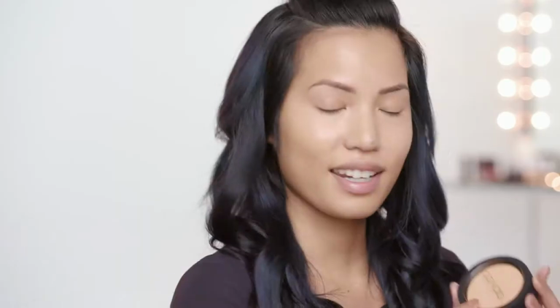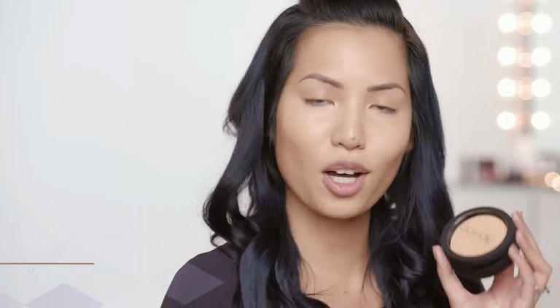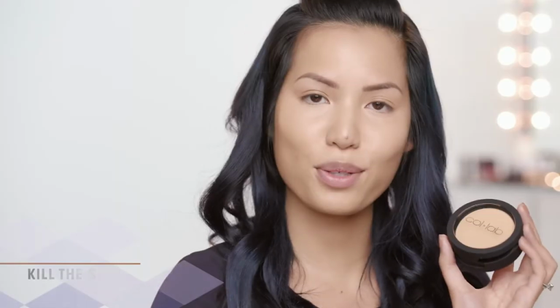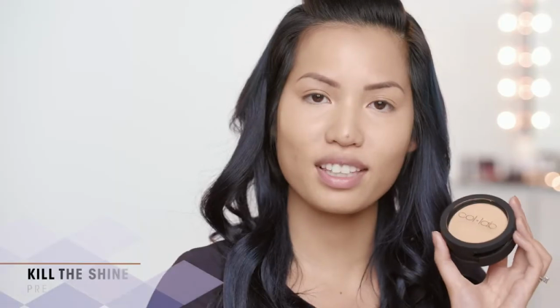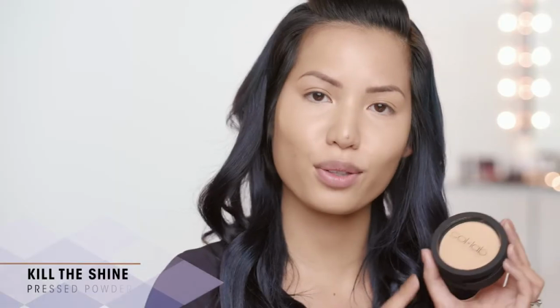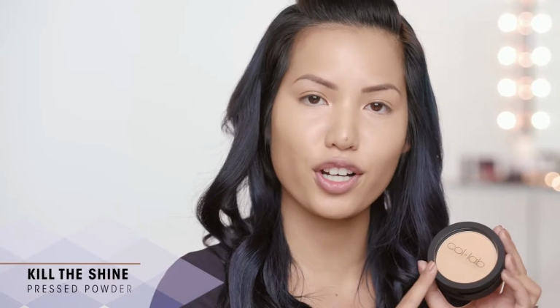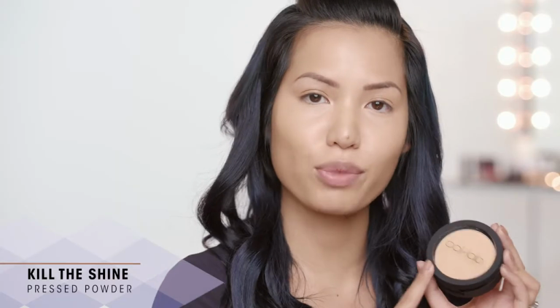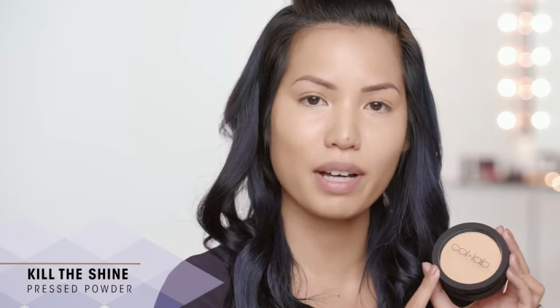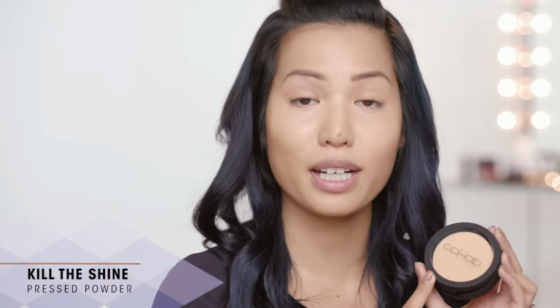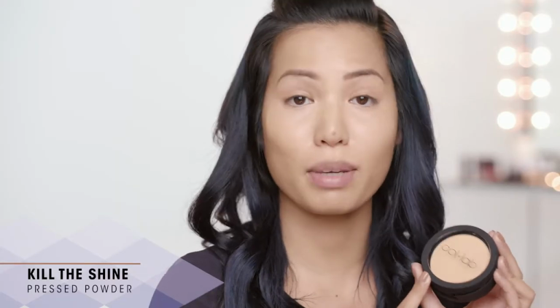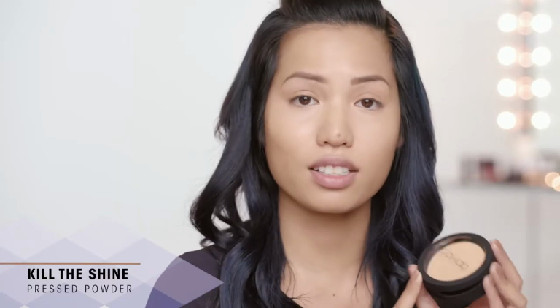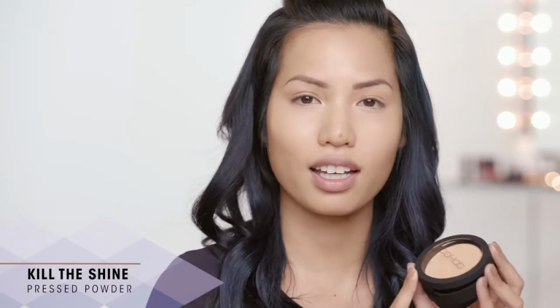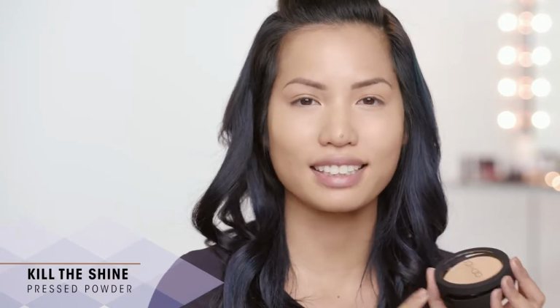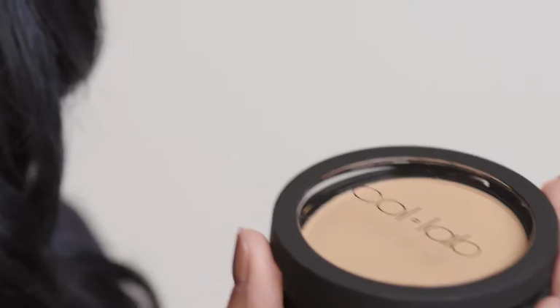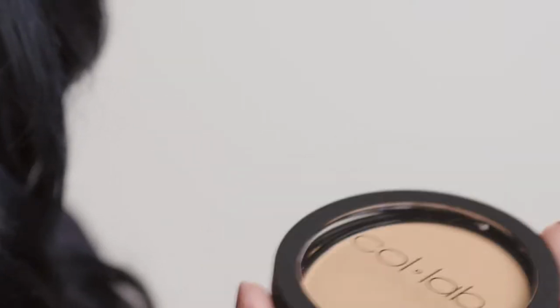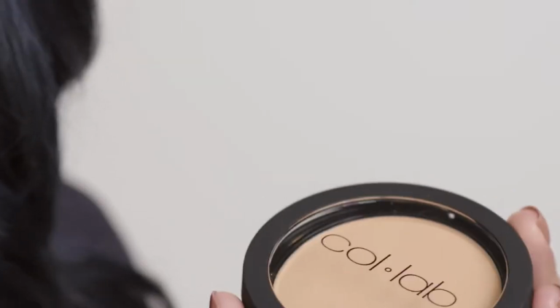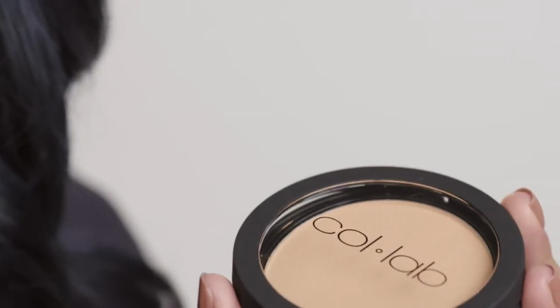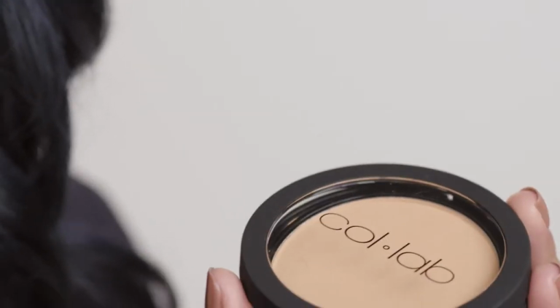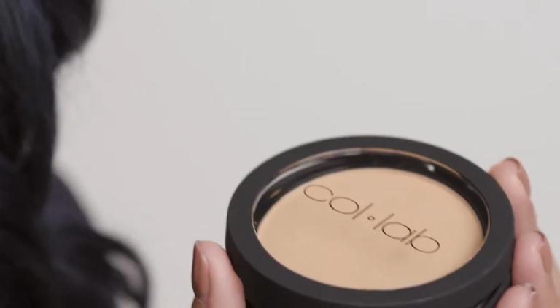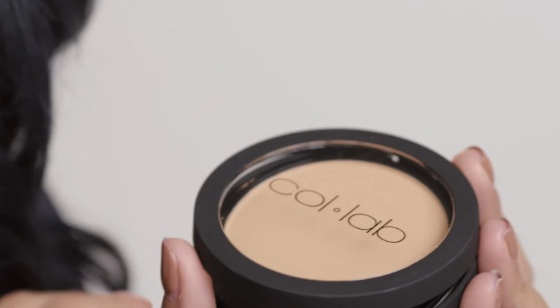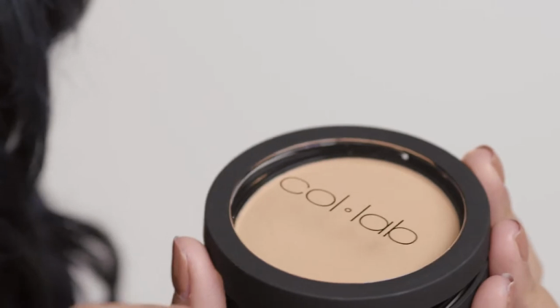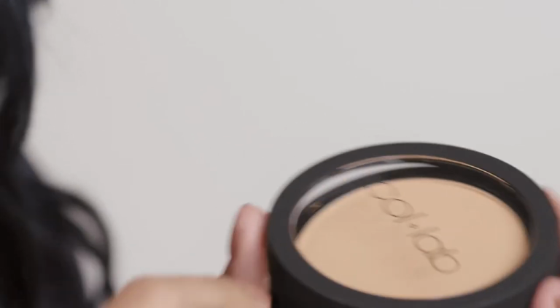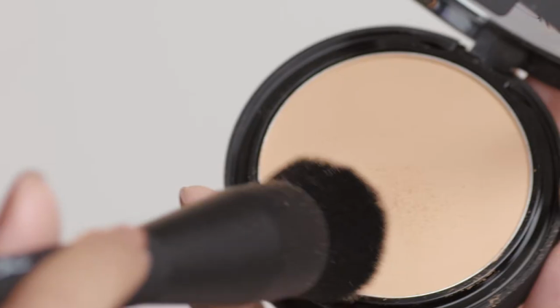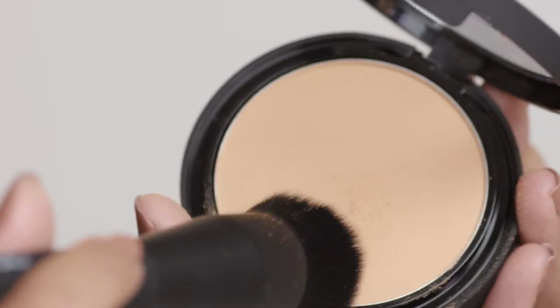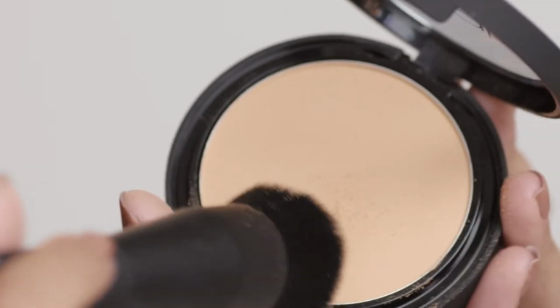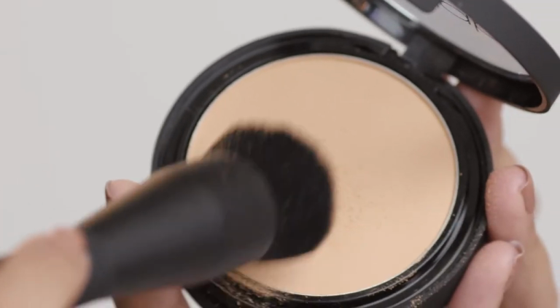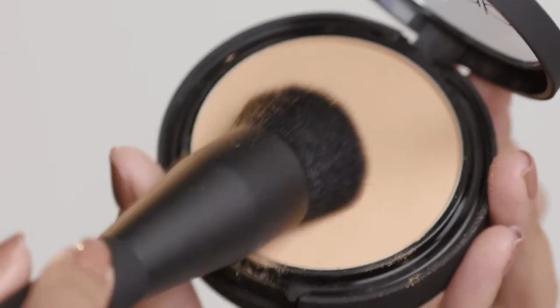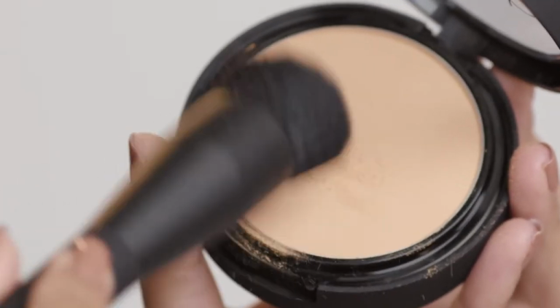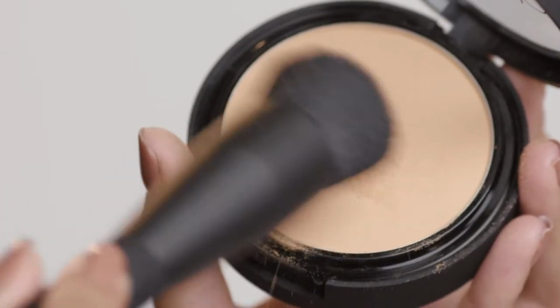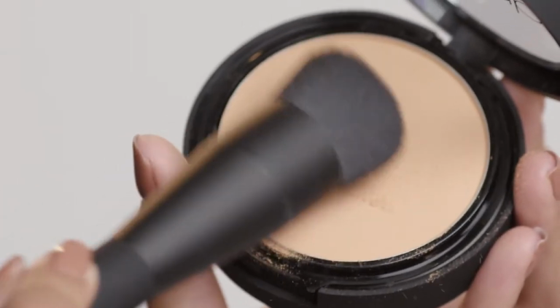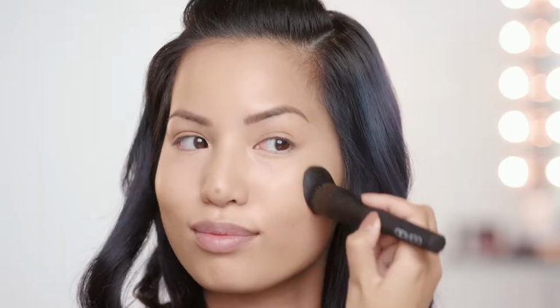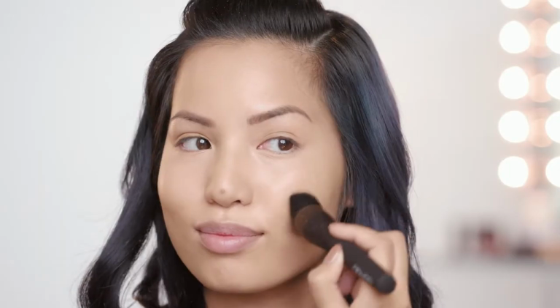Next I'll be using the Kill the Shine Press Powder in Beige Tan. It has a nice buildable coverage with a silky finish. It also keeps your oils at bay all day.